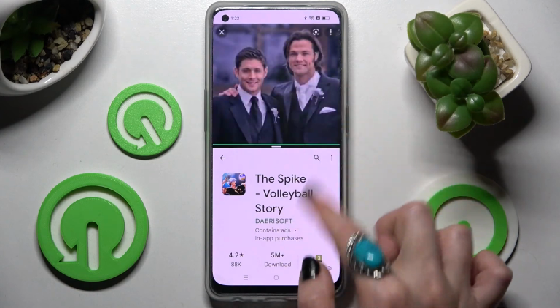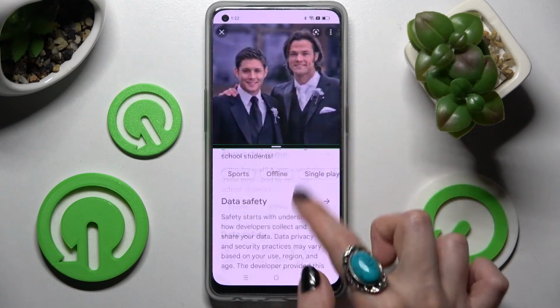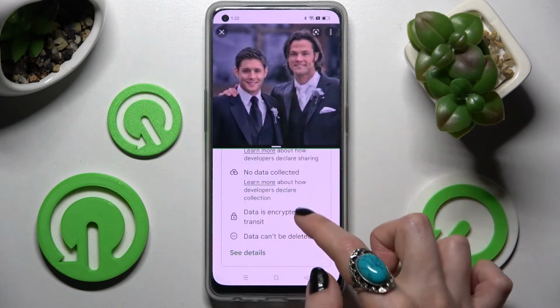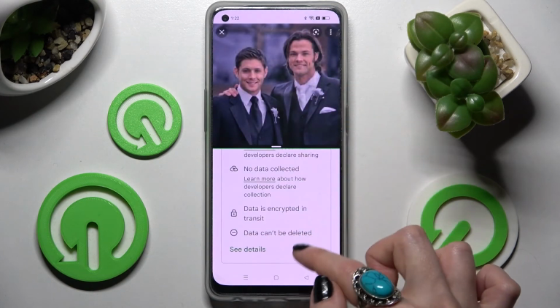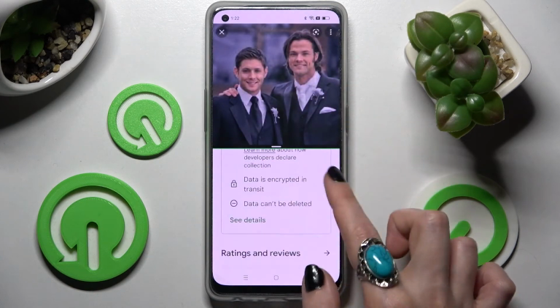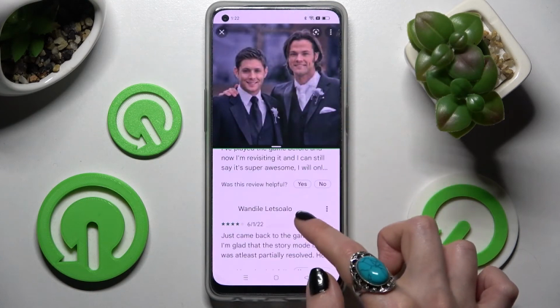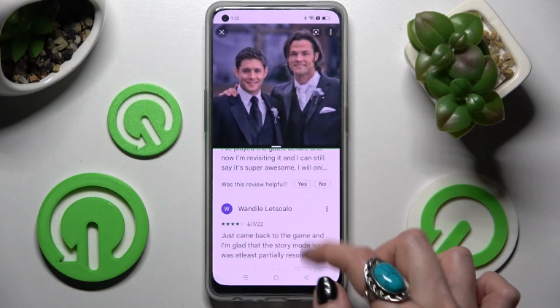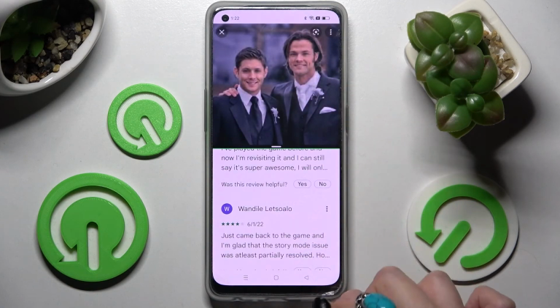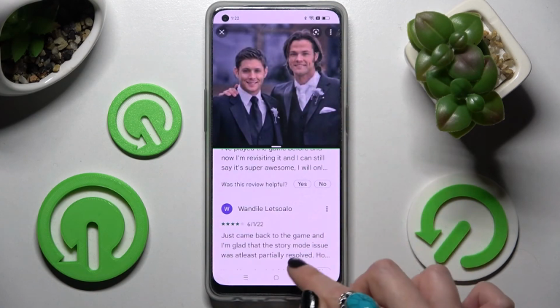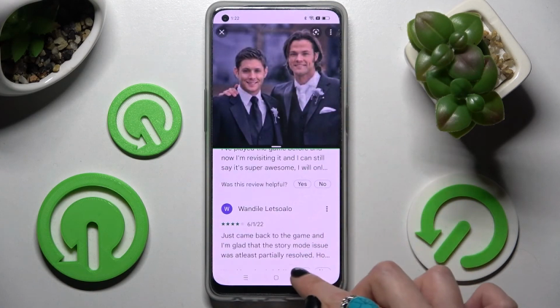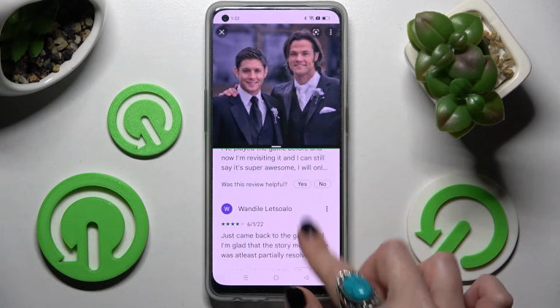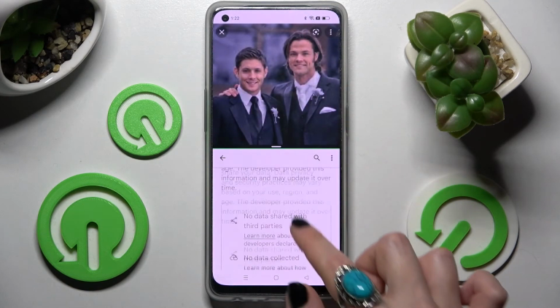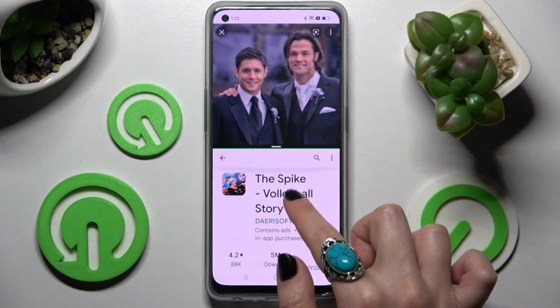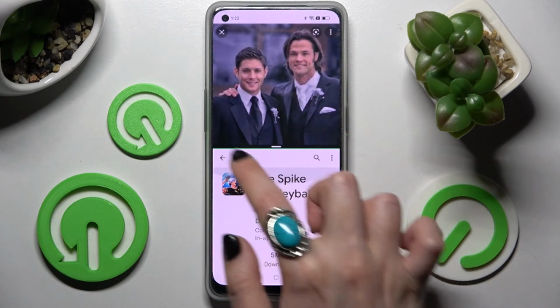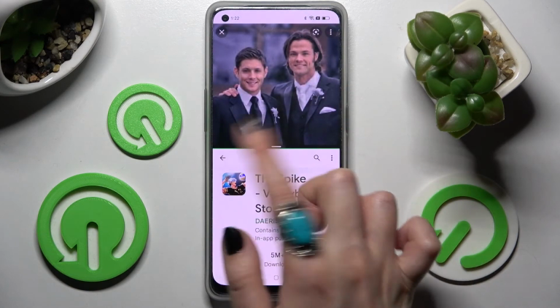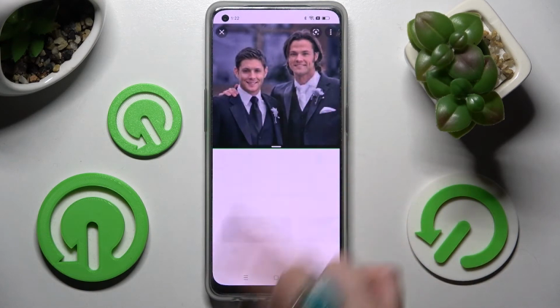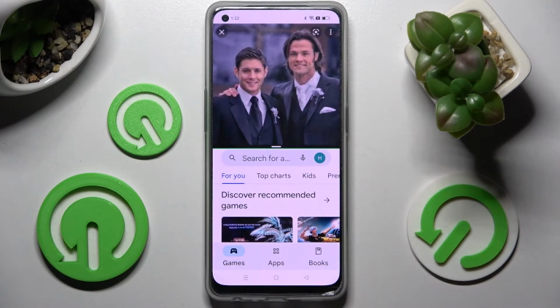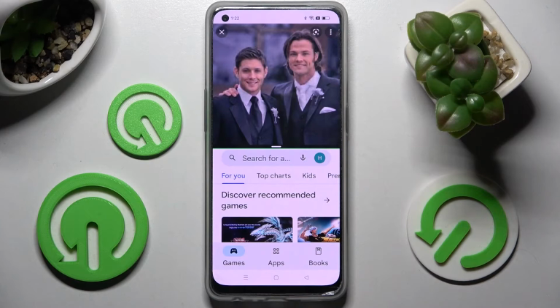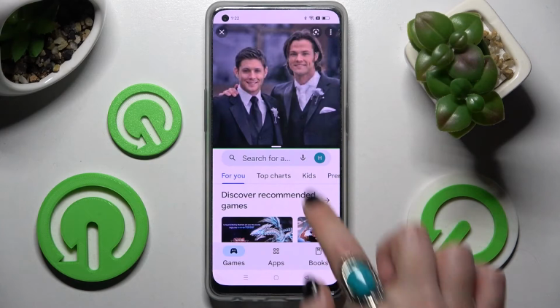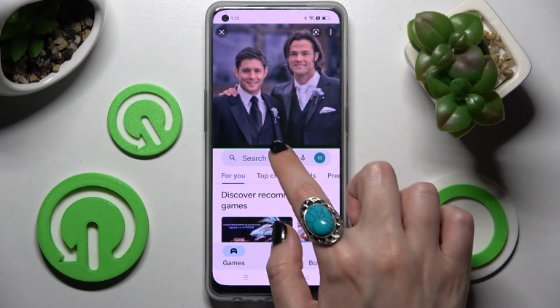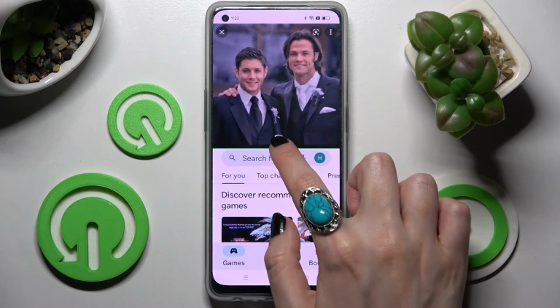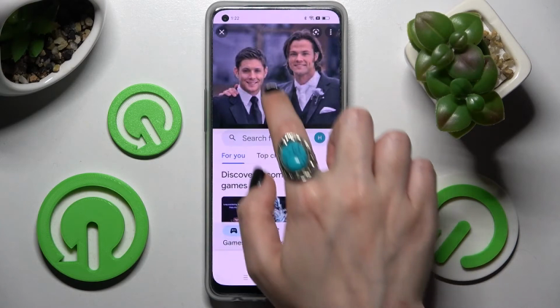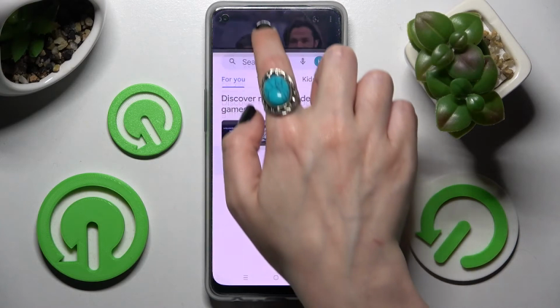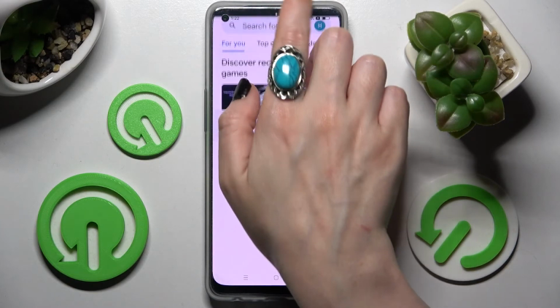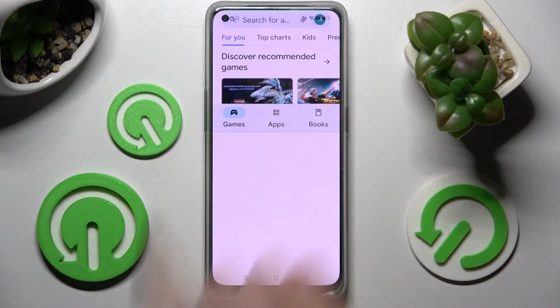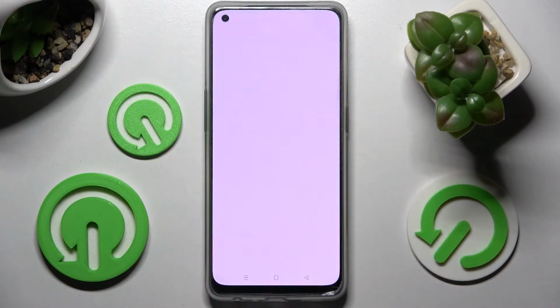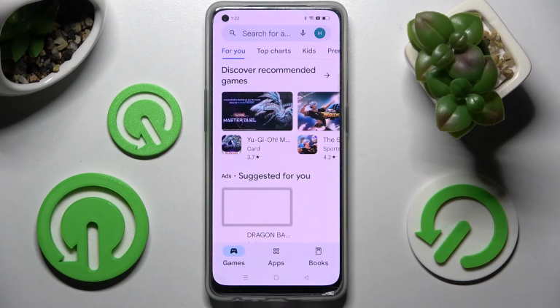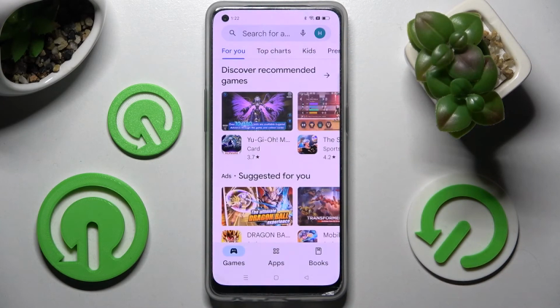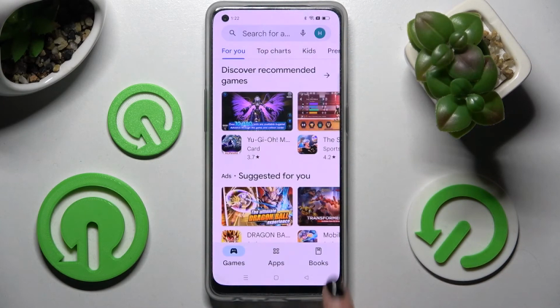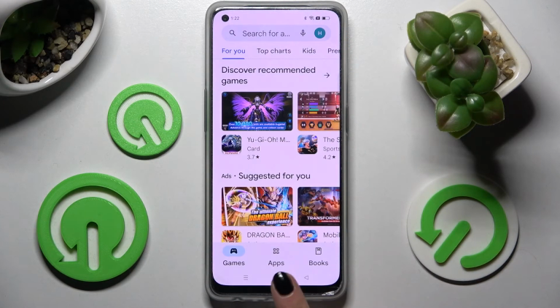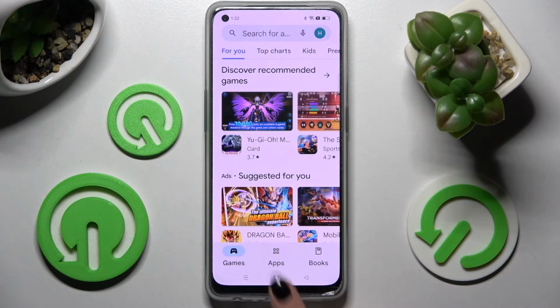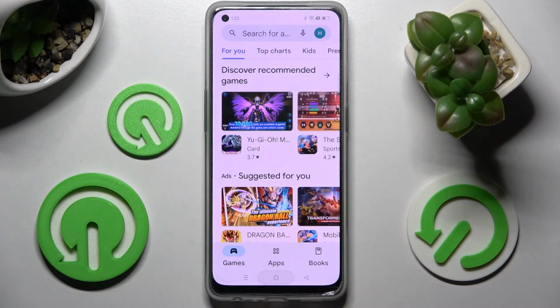If you want to go back from this mode, you can always do that by dragging one of your apps upwards and clicking the home button.